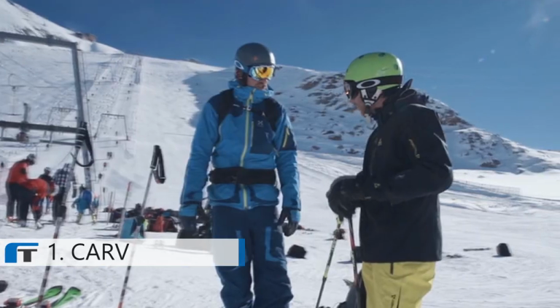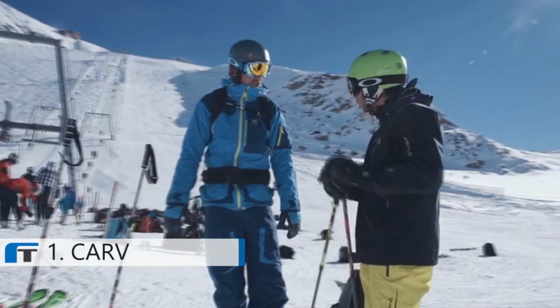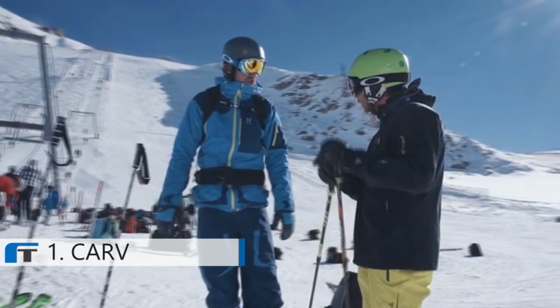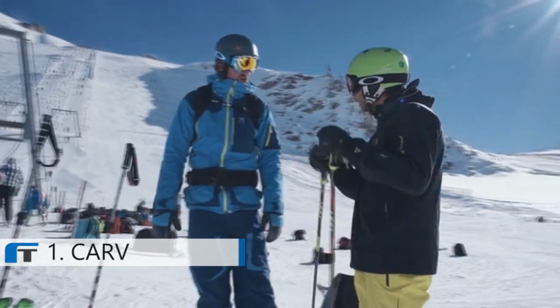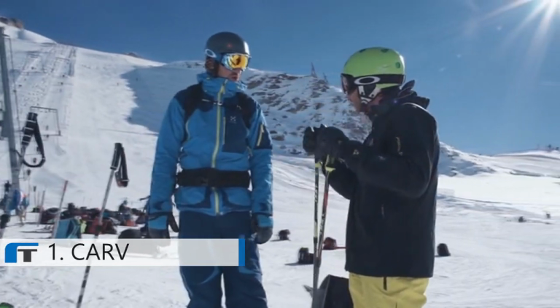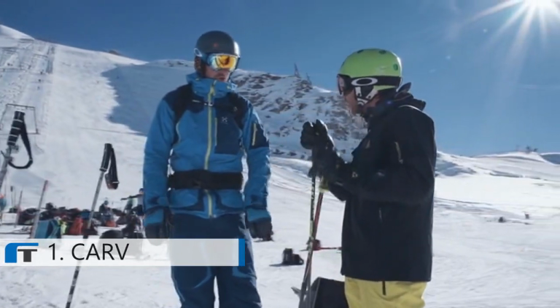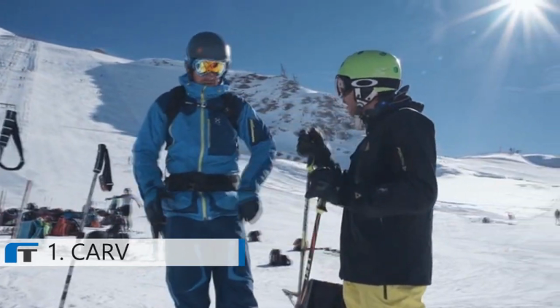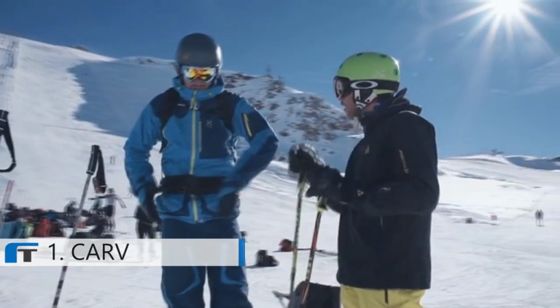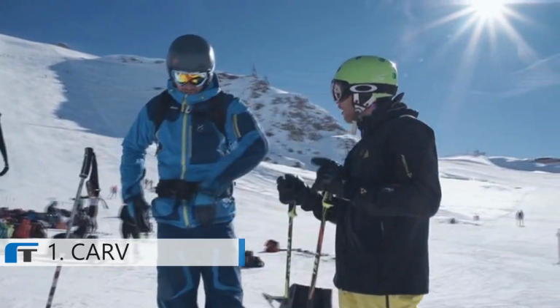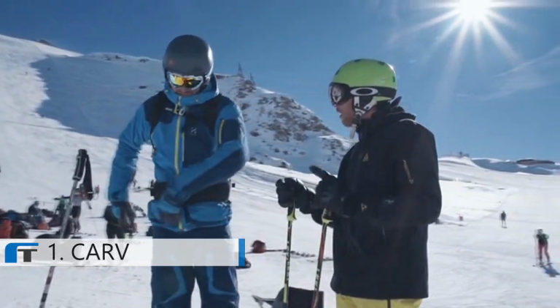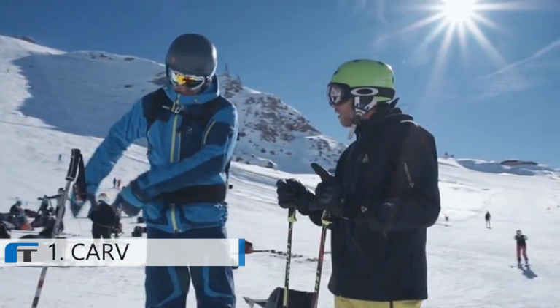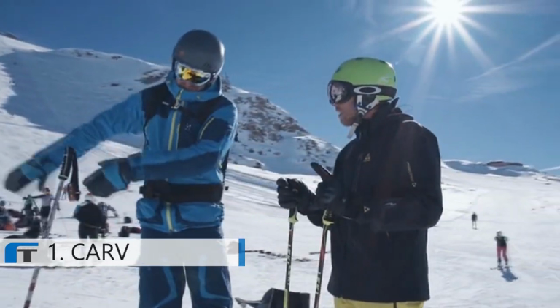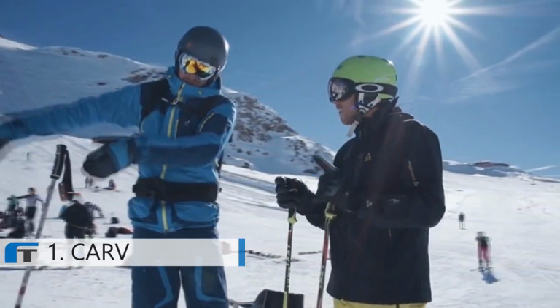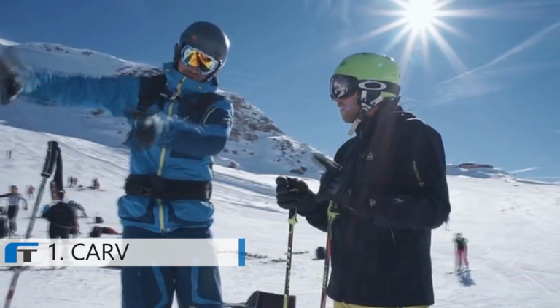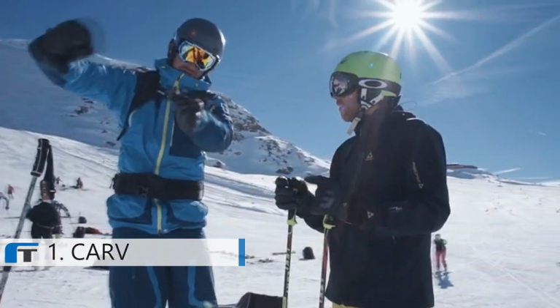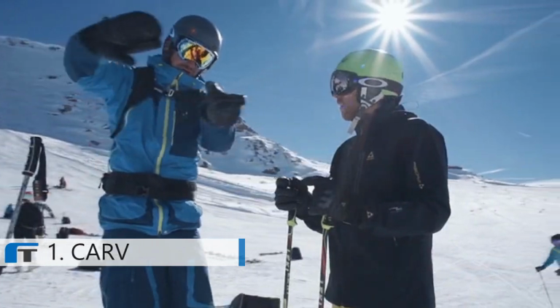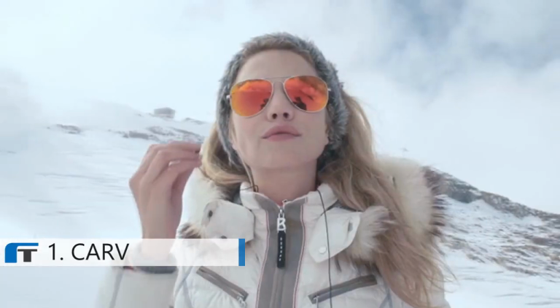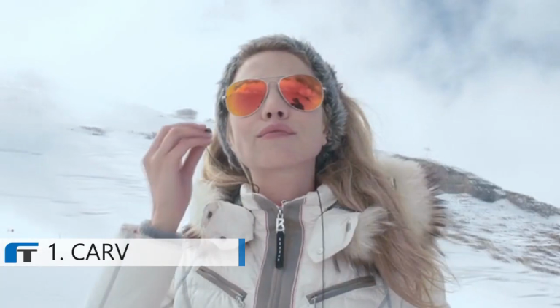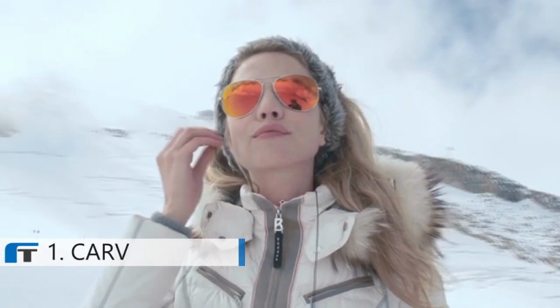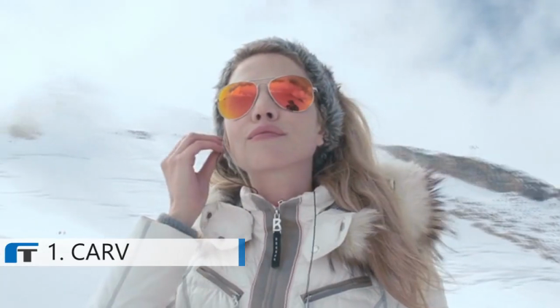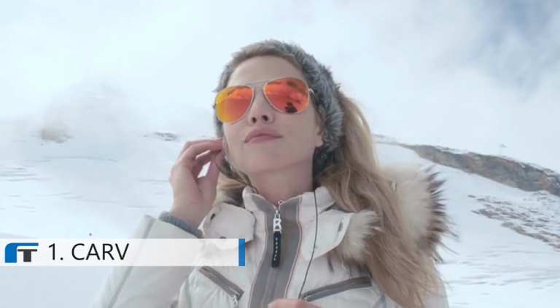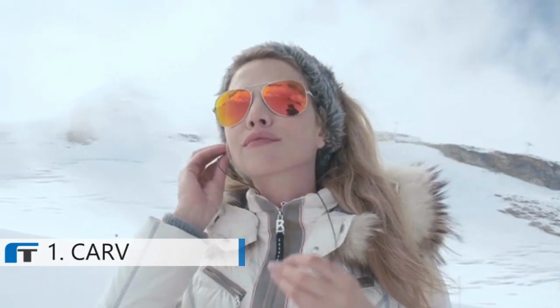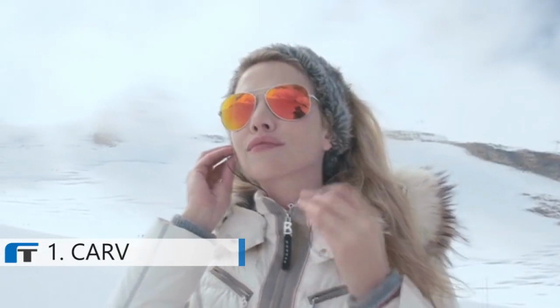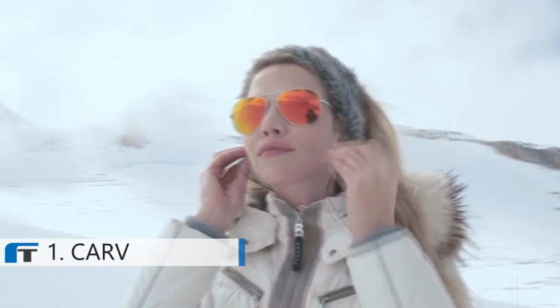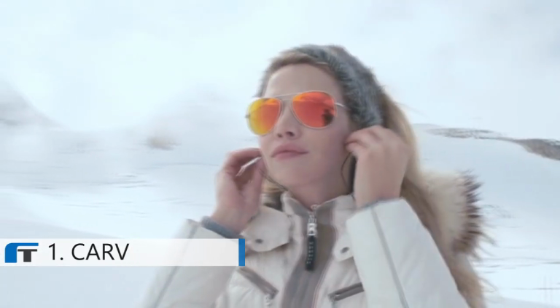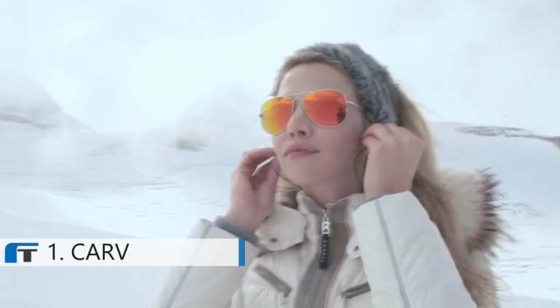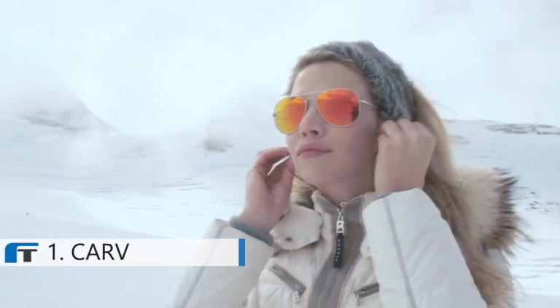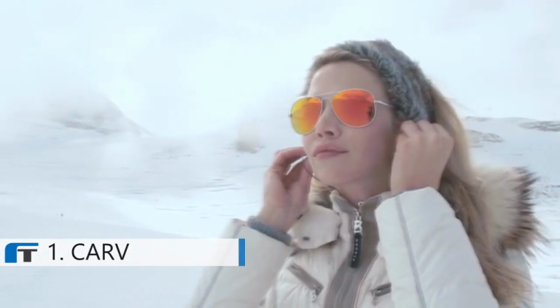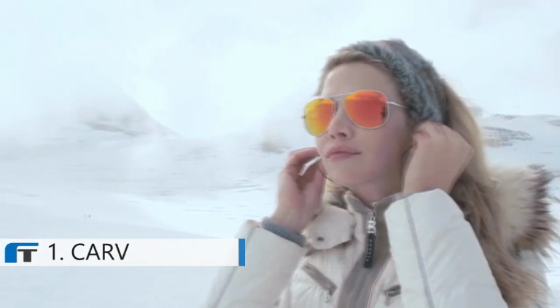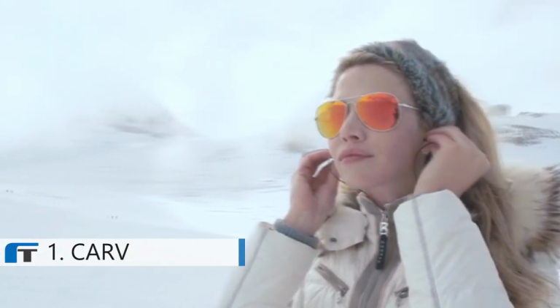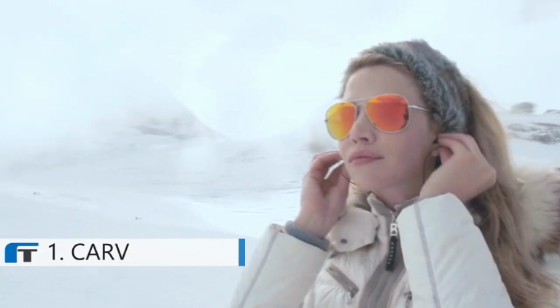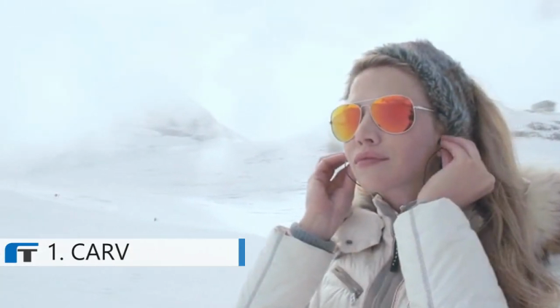With lessons you have to wait until the end of the run to hear how you did. Carve speaks to you as you ski to correct your form in real time.